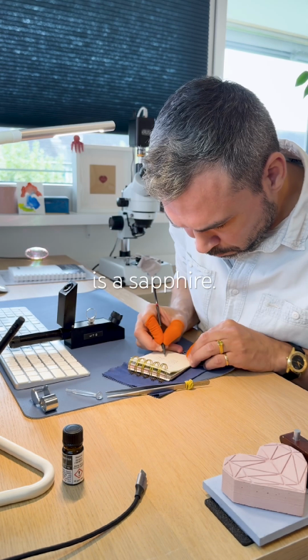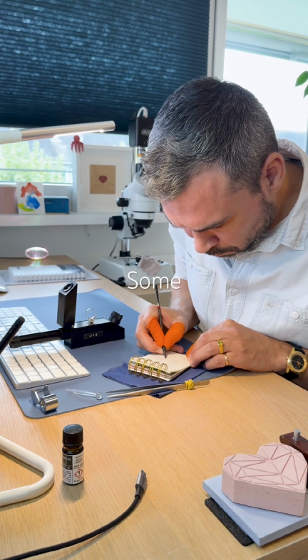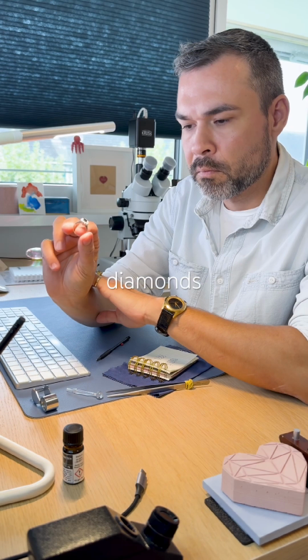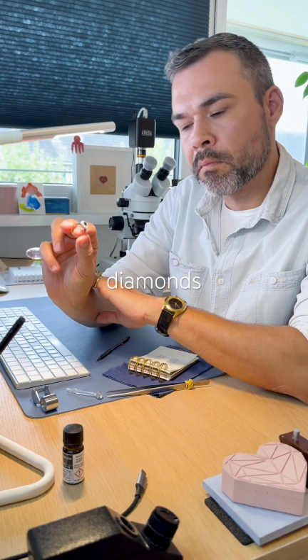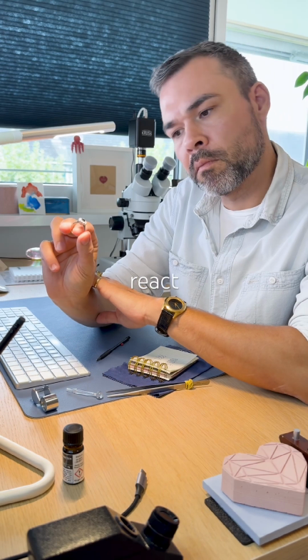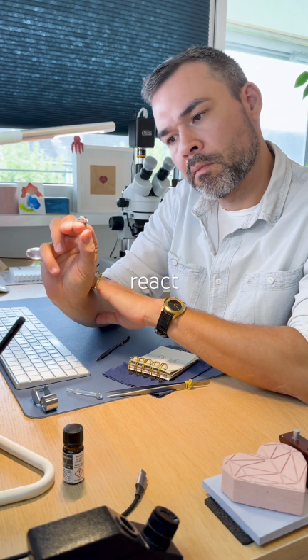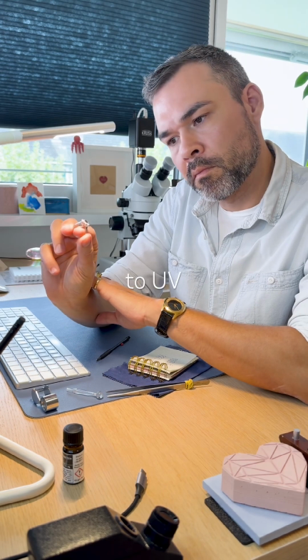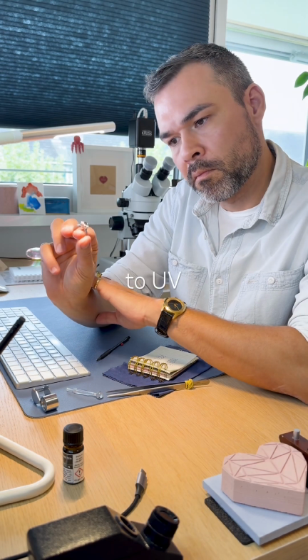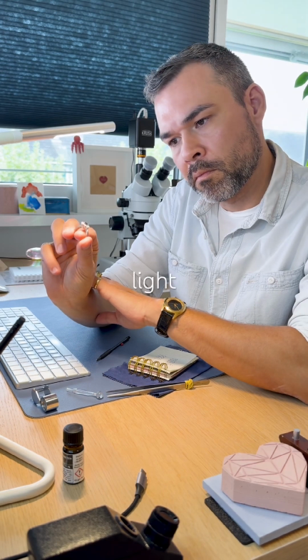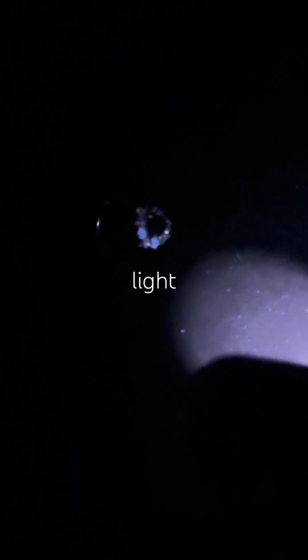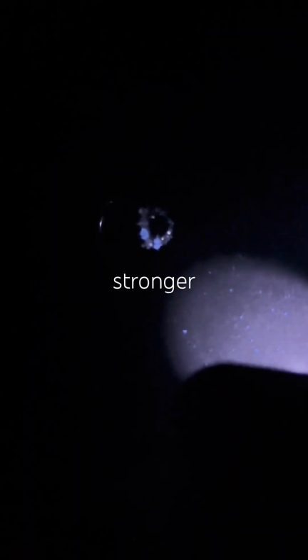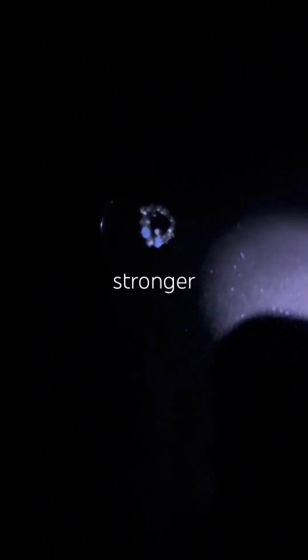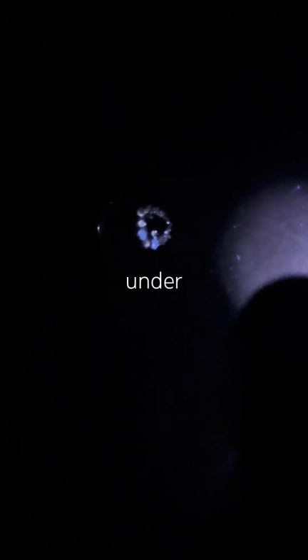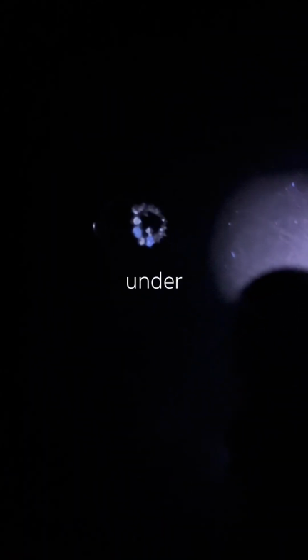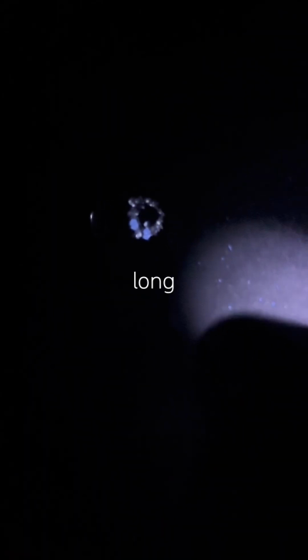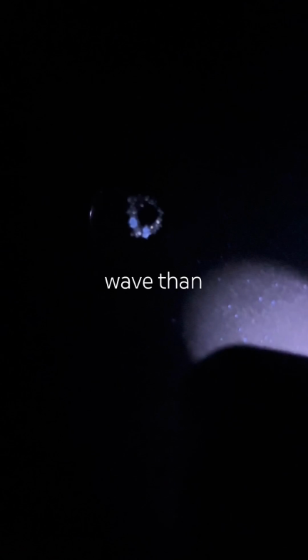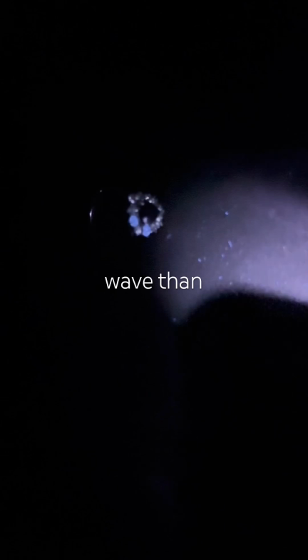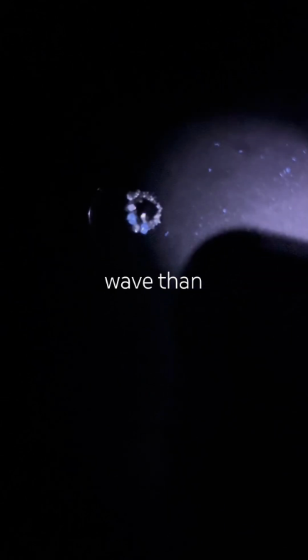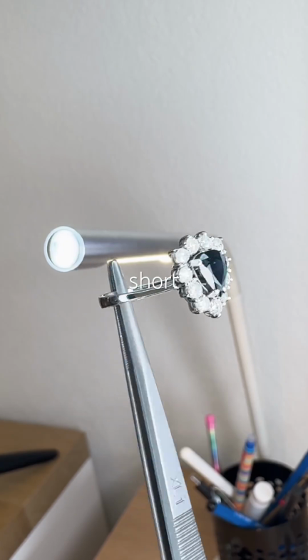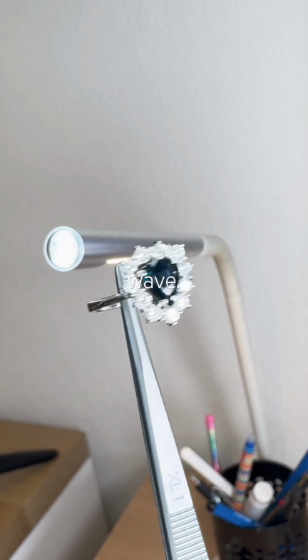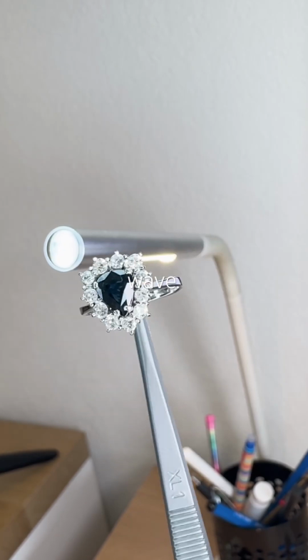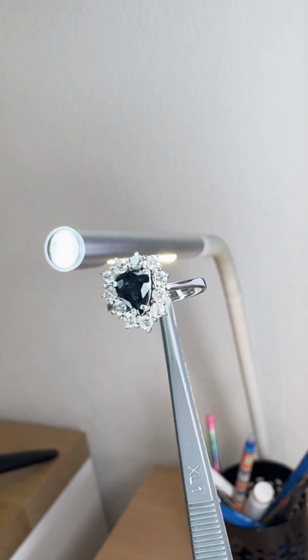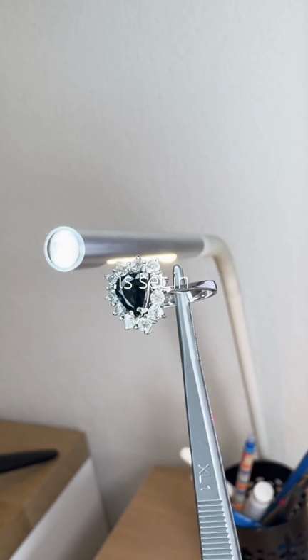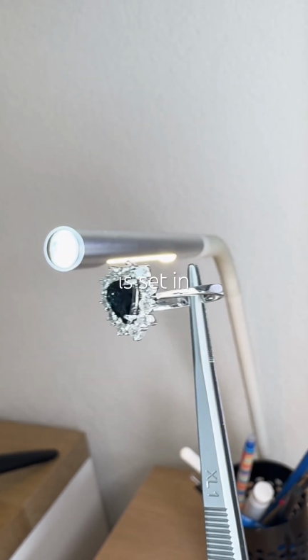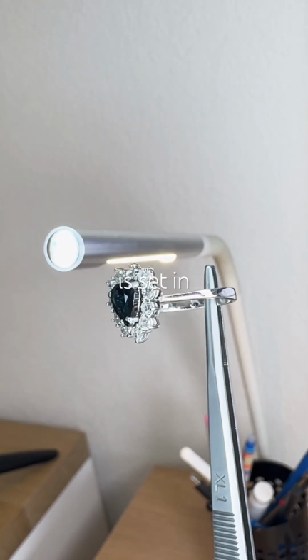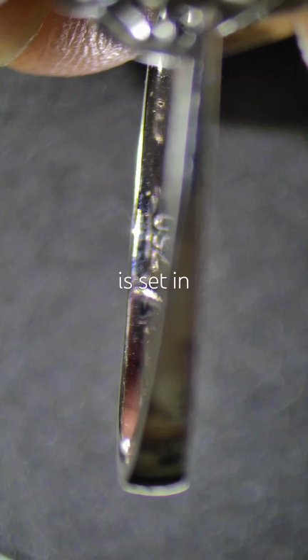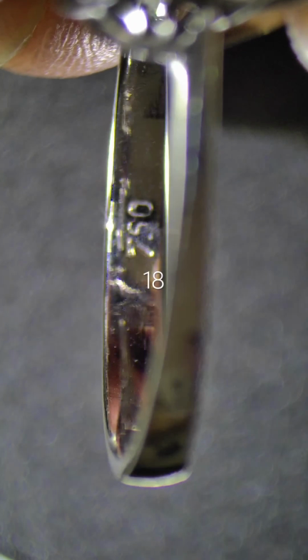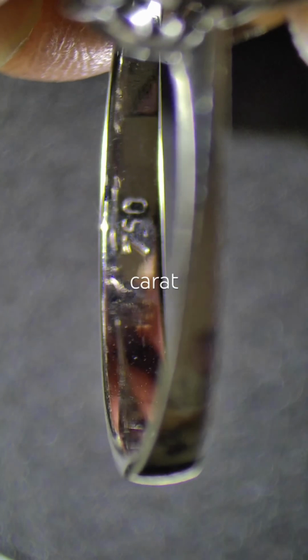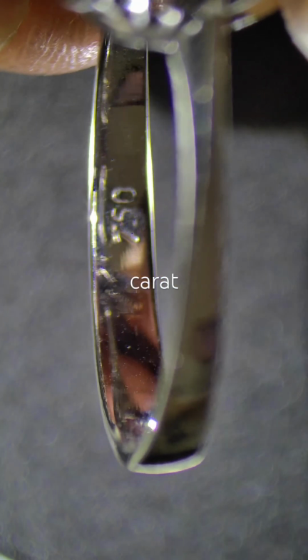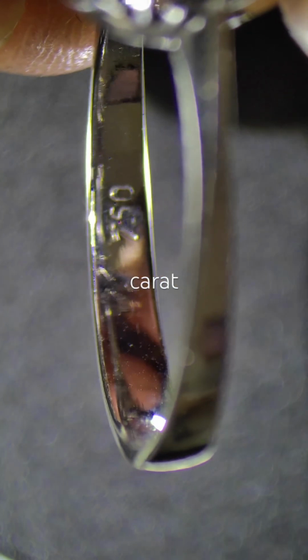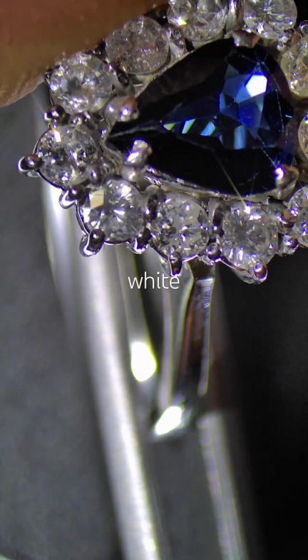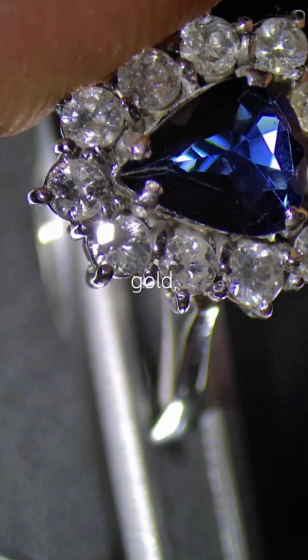Some diamonds react to UV light, stronger under long wave than short wave. It is set in 18 carat white gold.